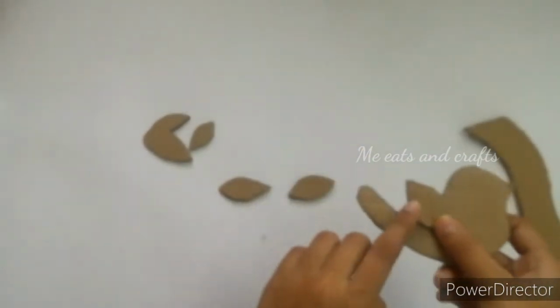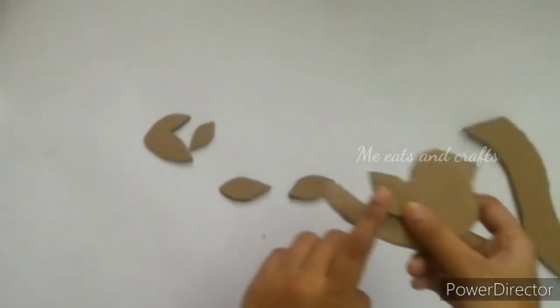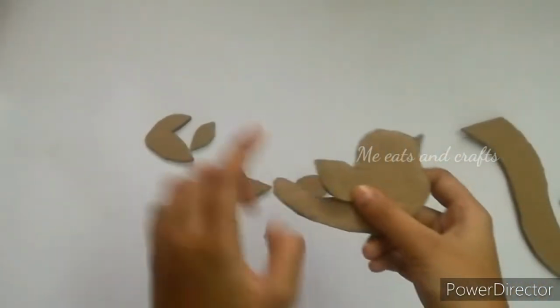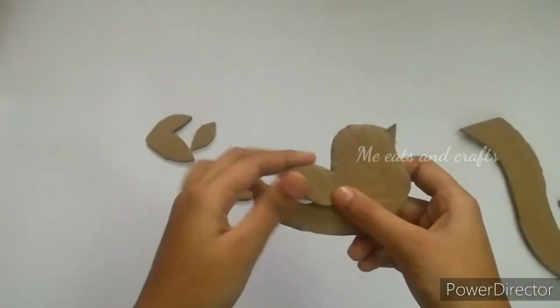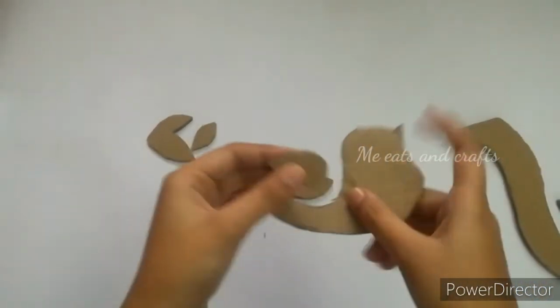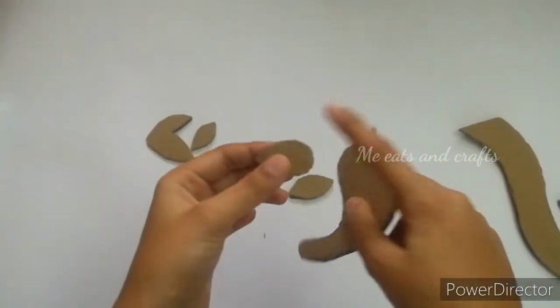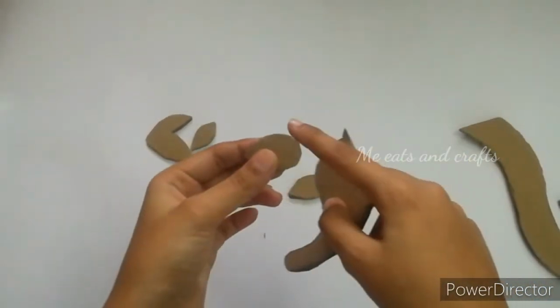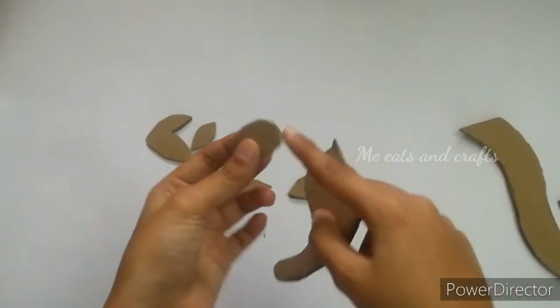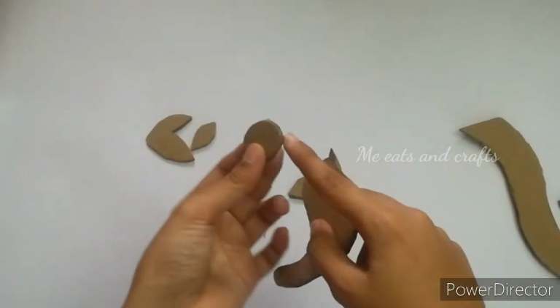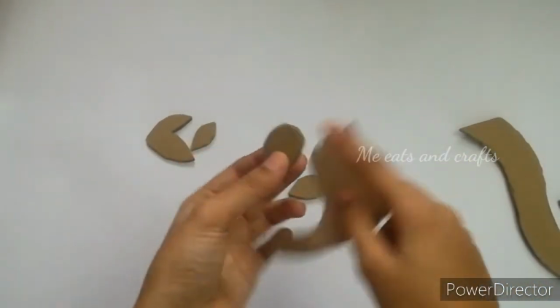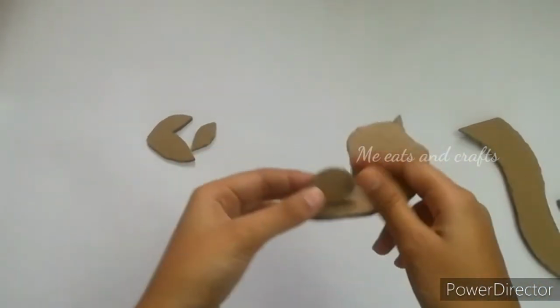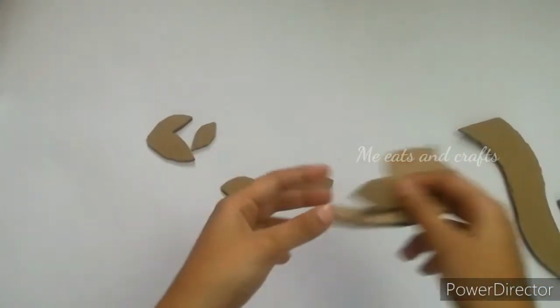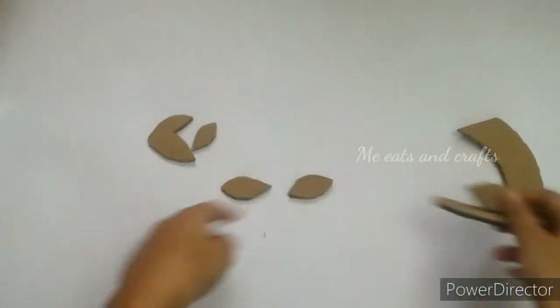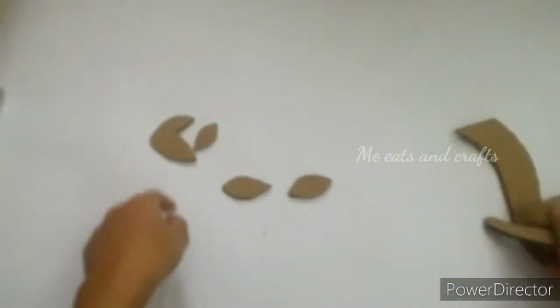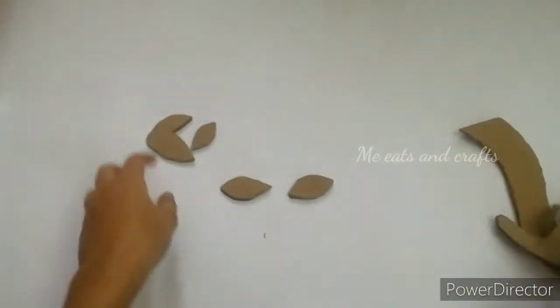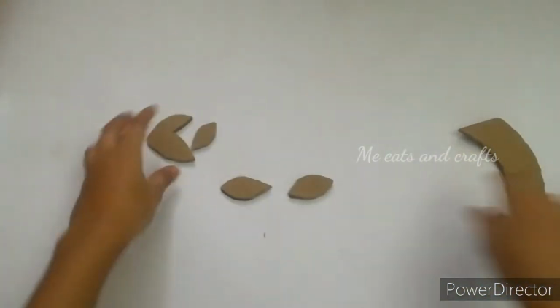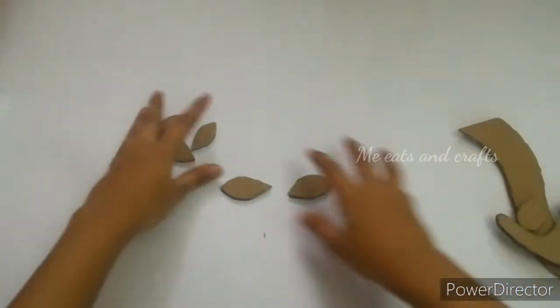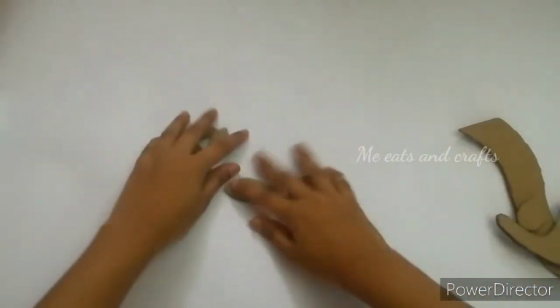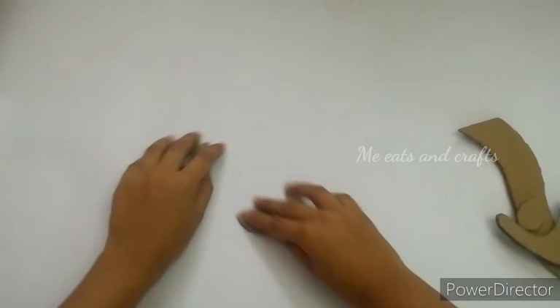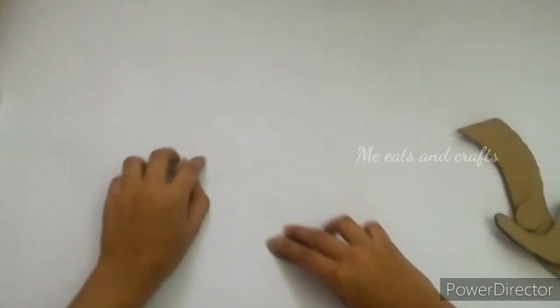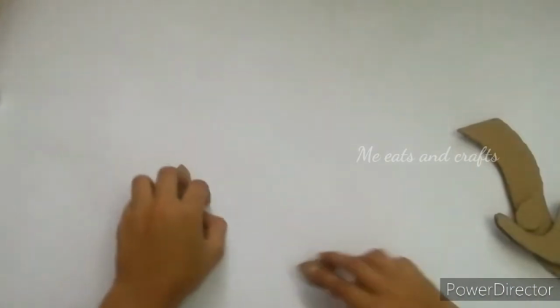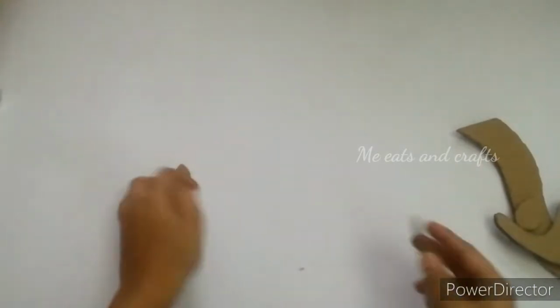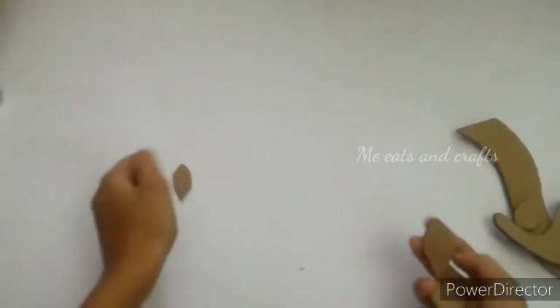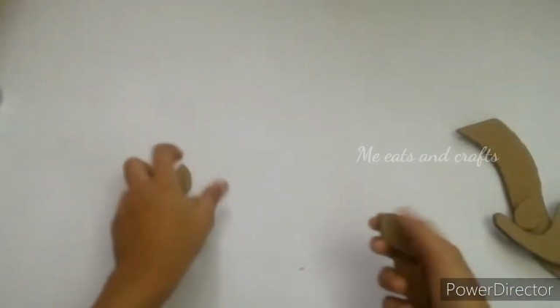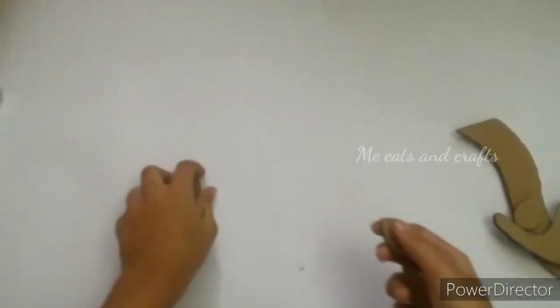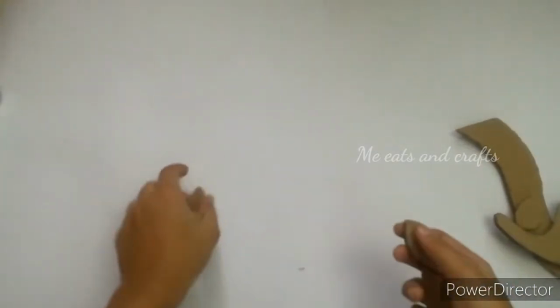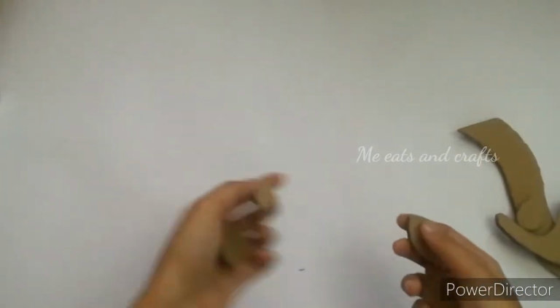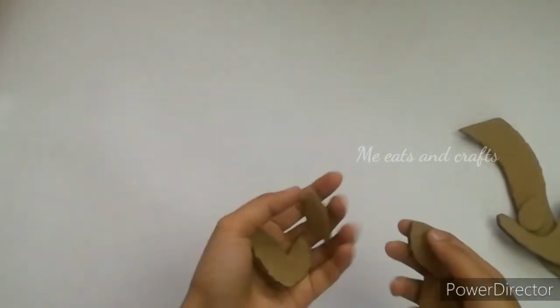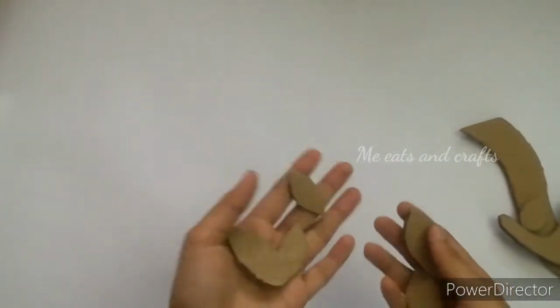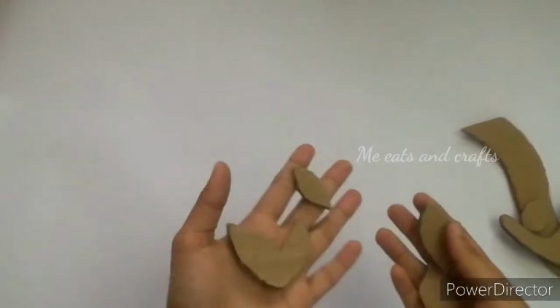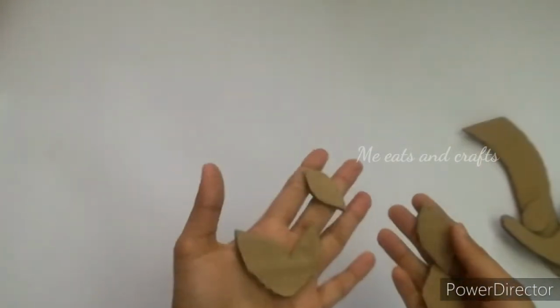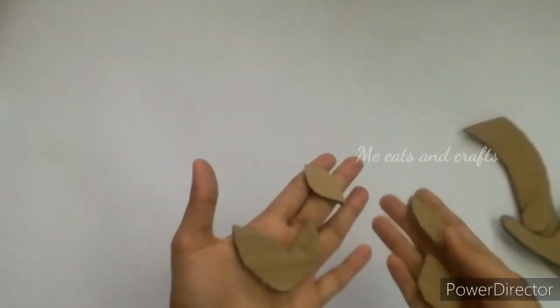It is very curved to clean the cardboard. The top of the cardboard is curved.